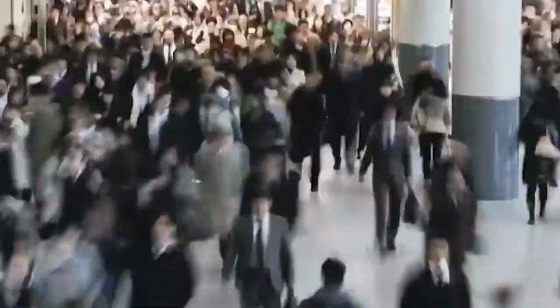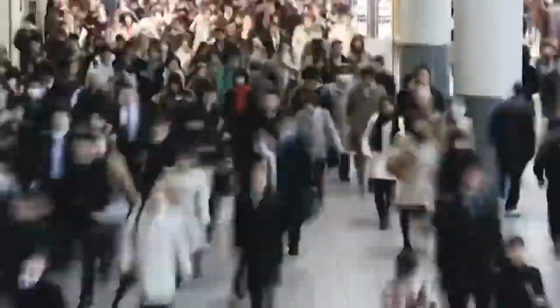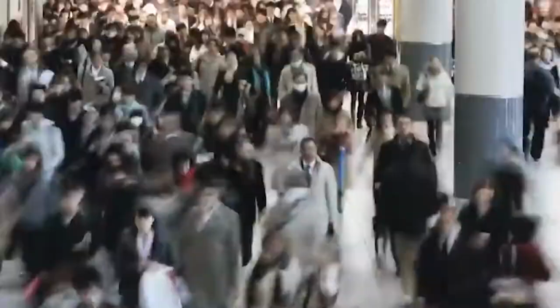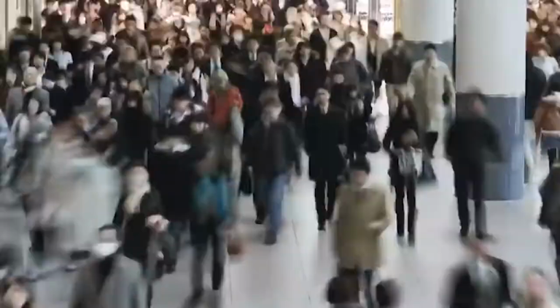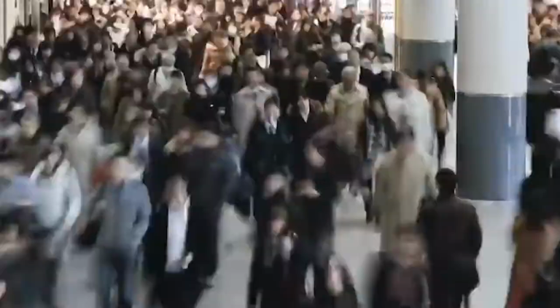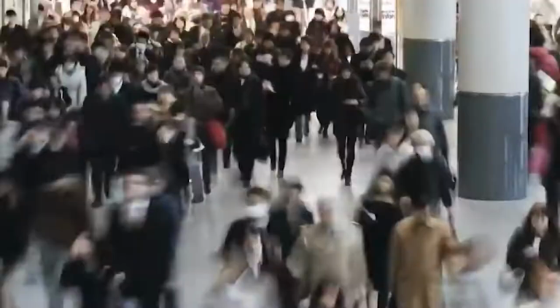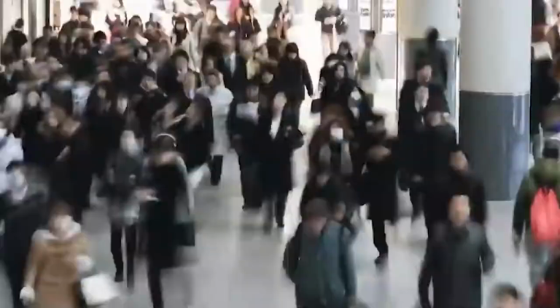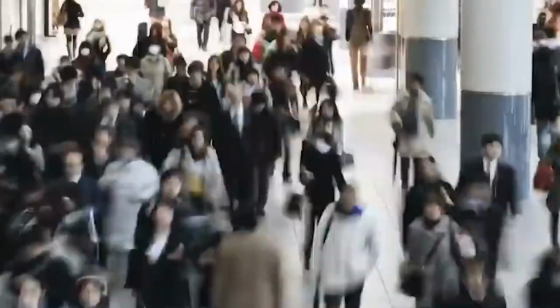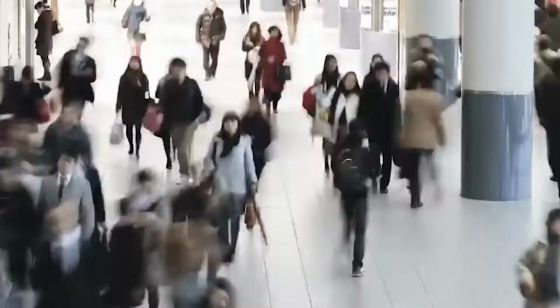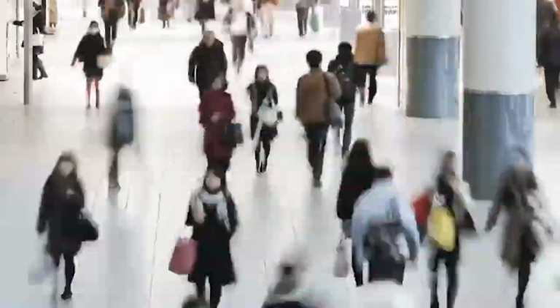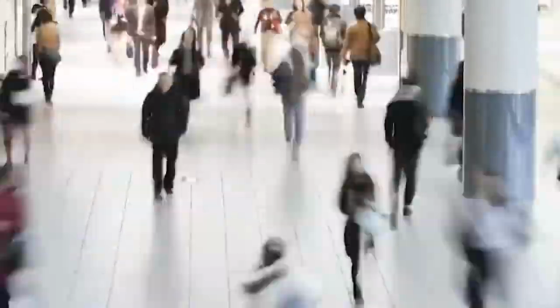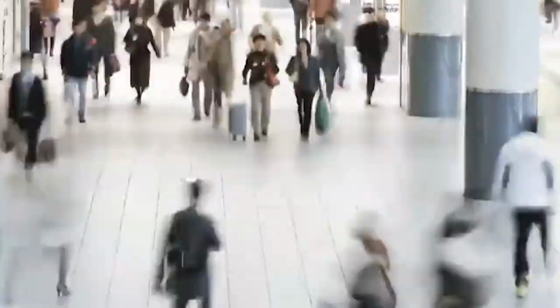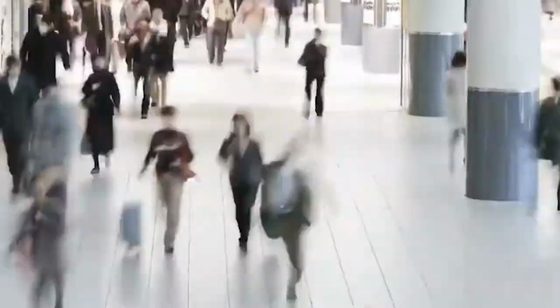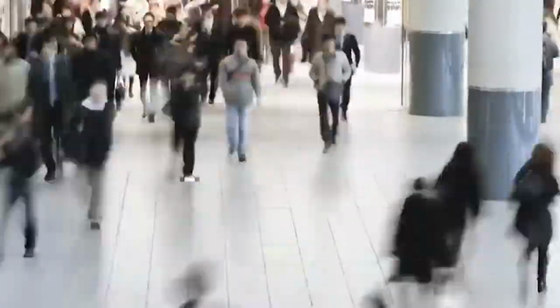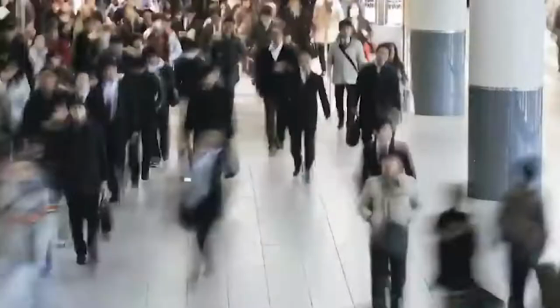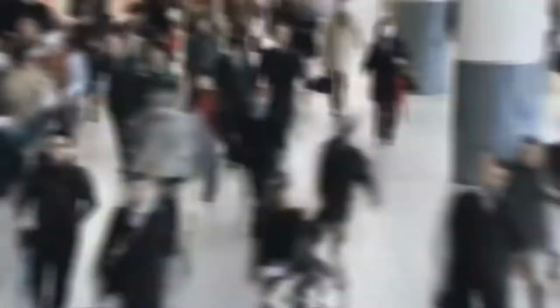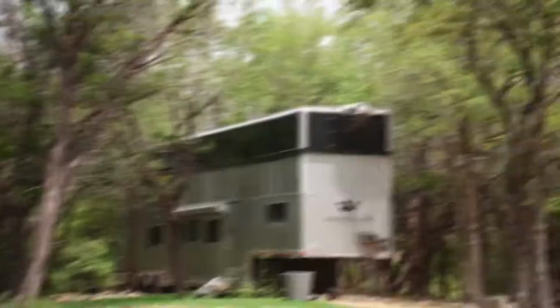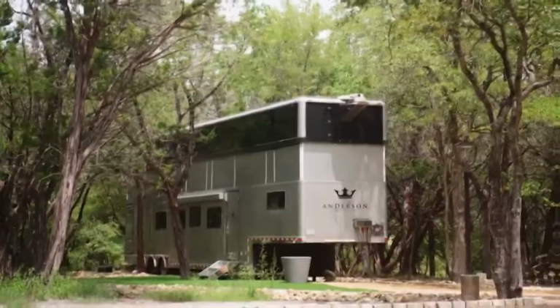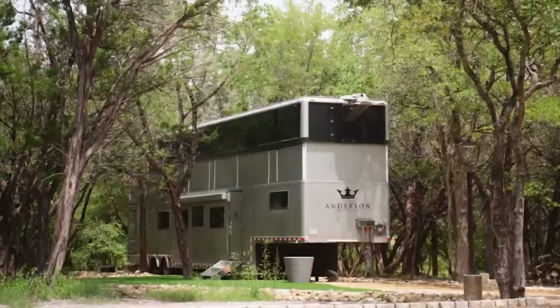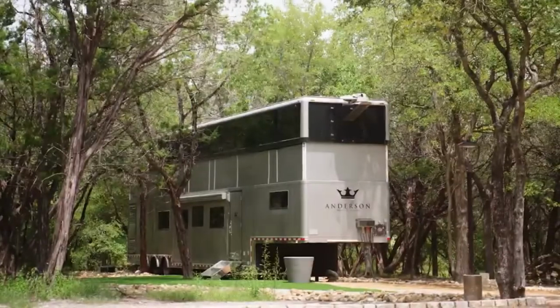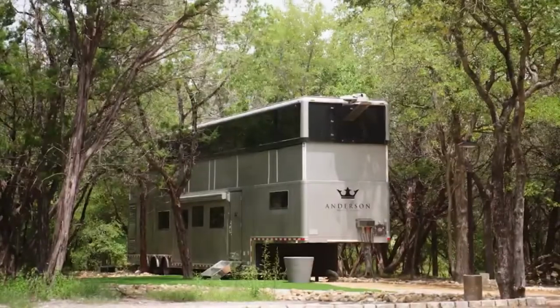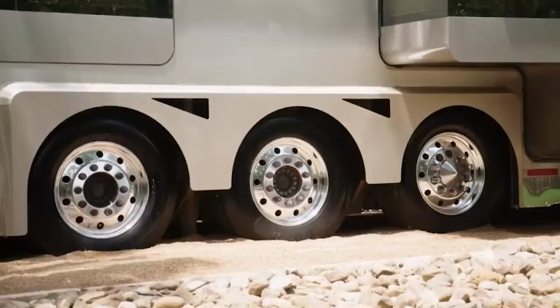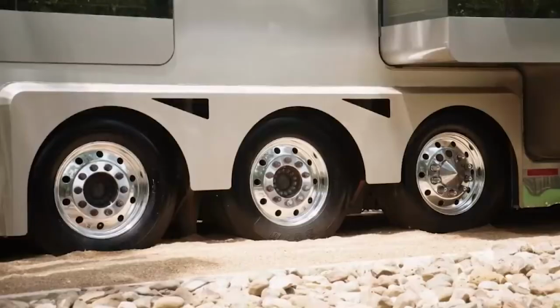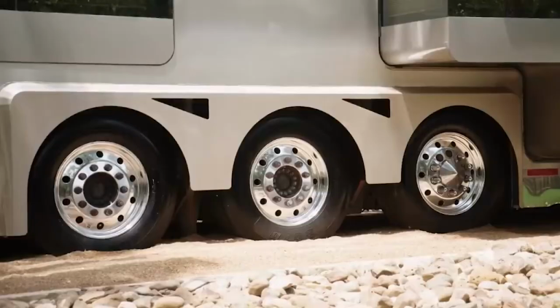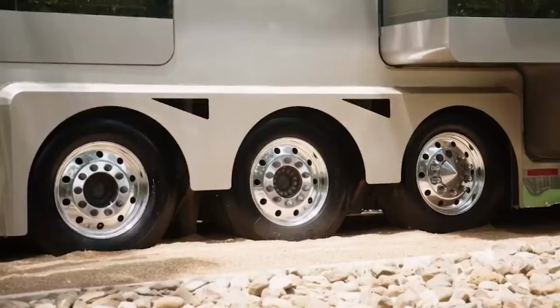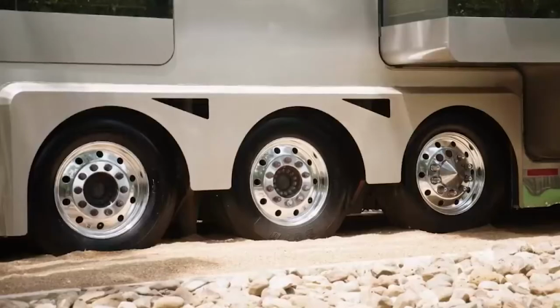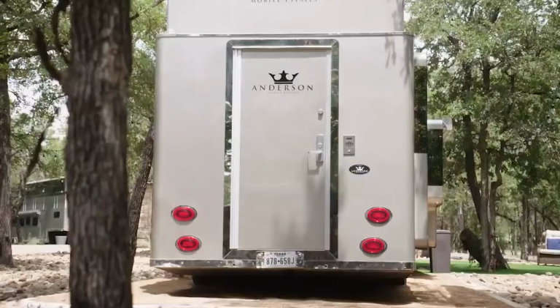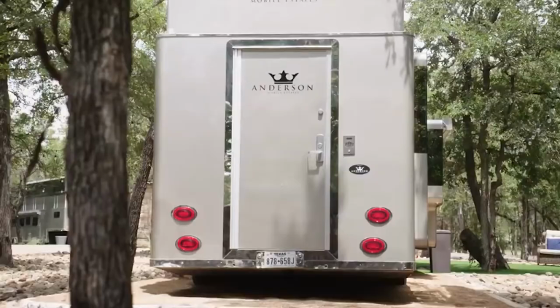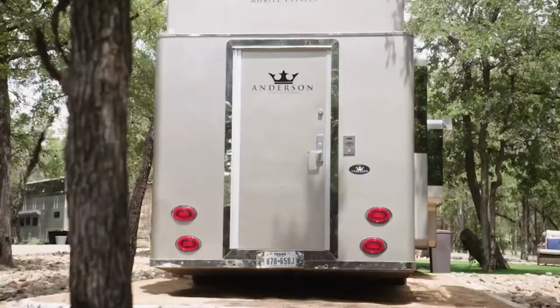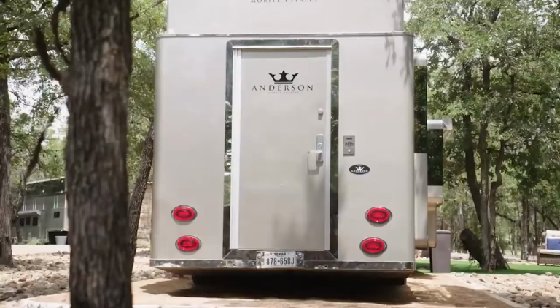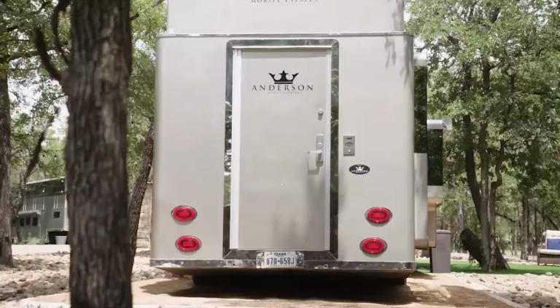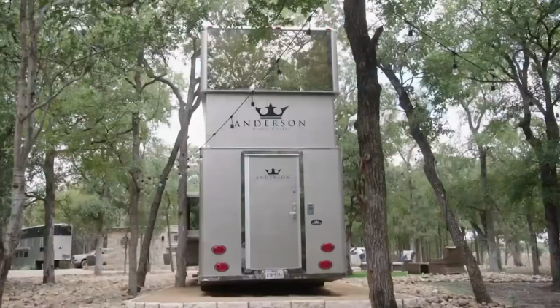A lot of people, maybe even you, would associate living in a trailer with being broke, but not all trailers are for the underprivileged.